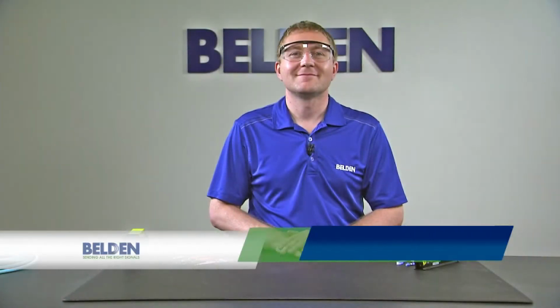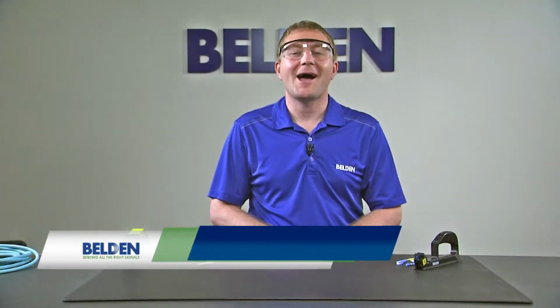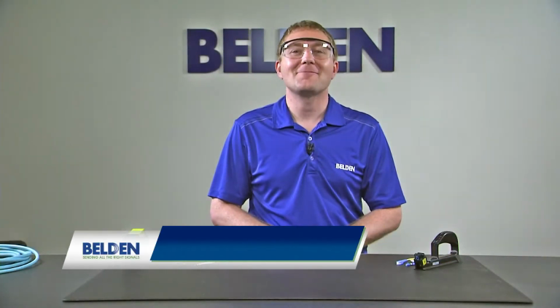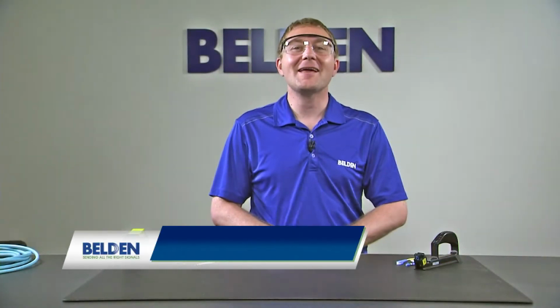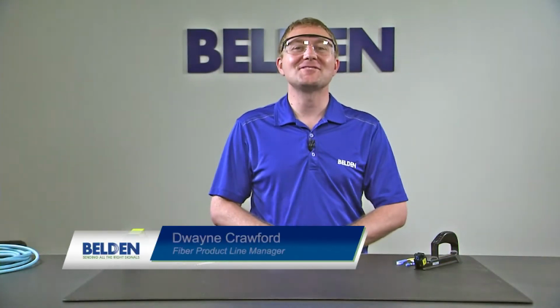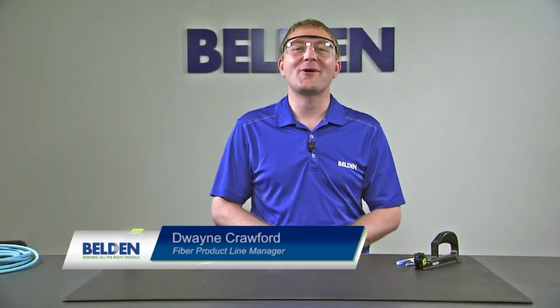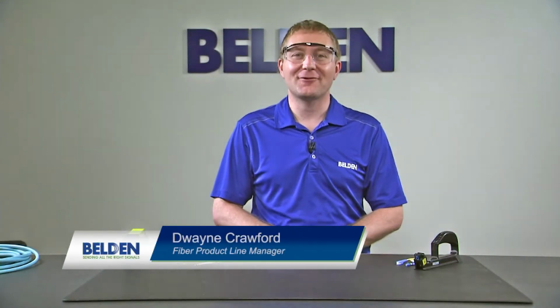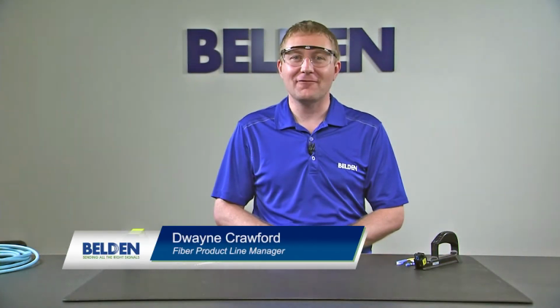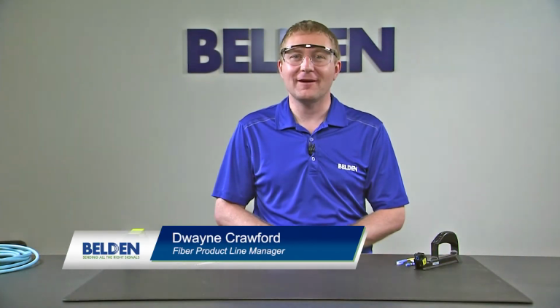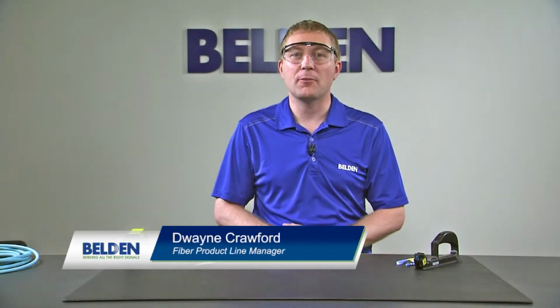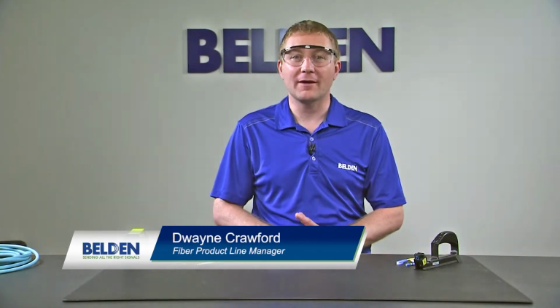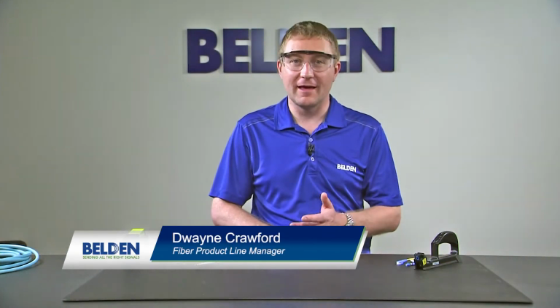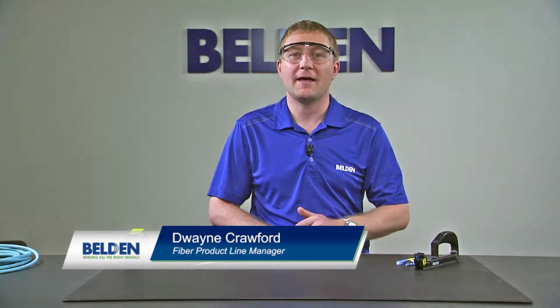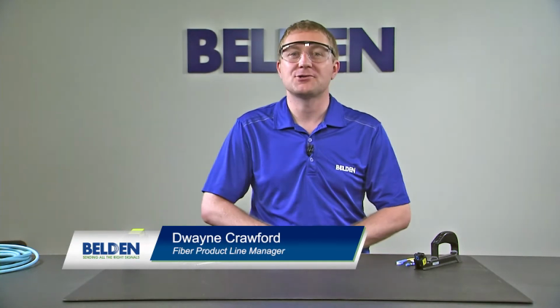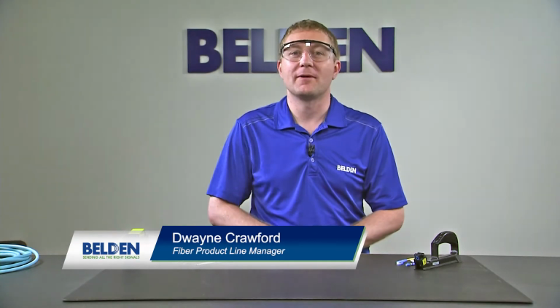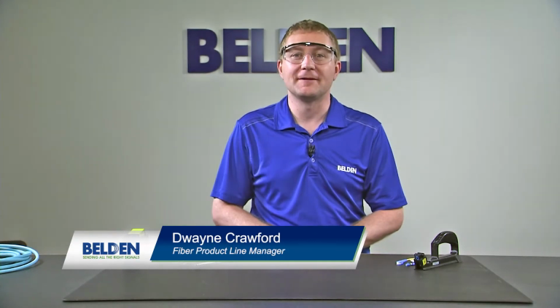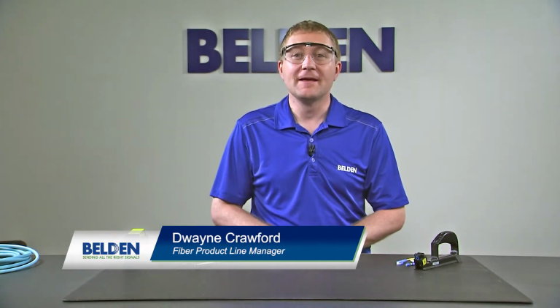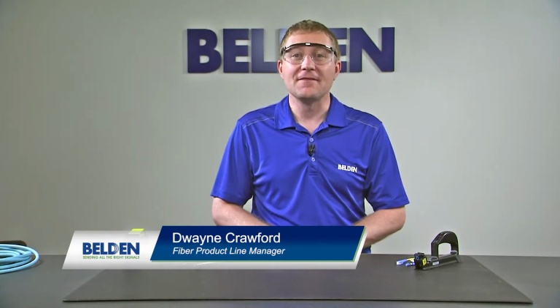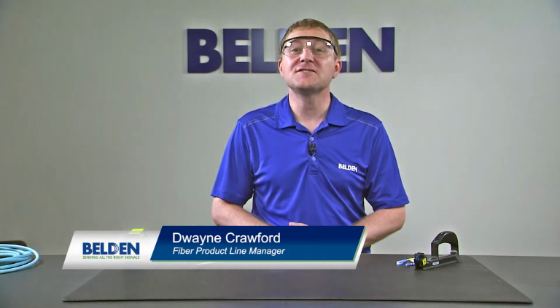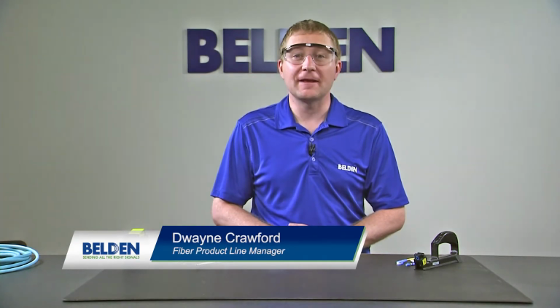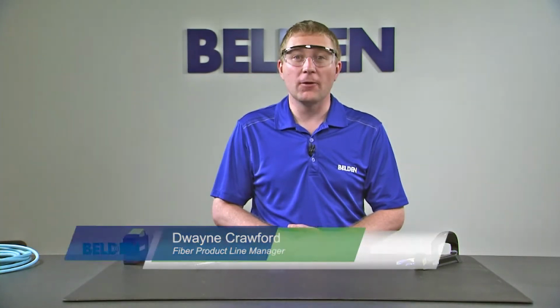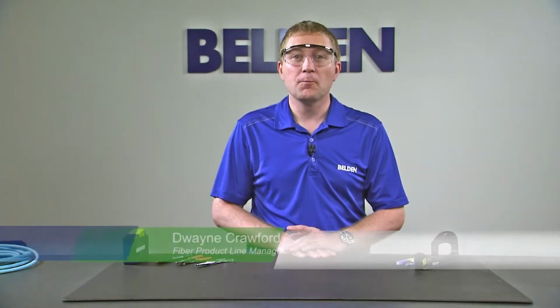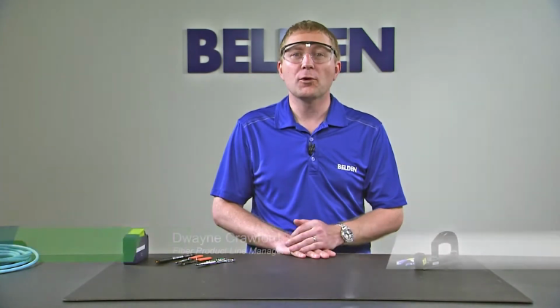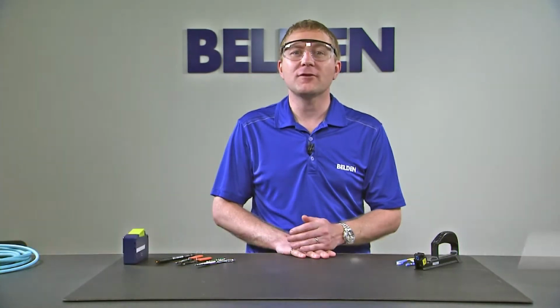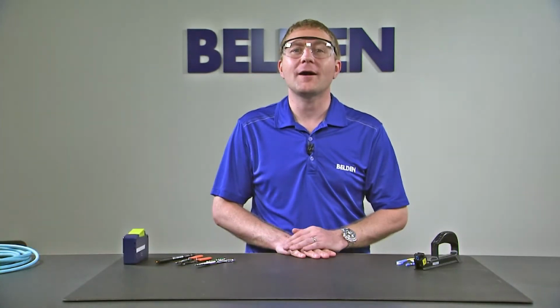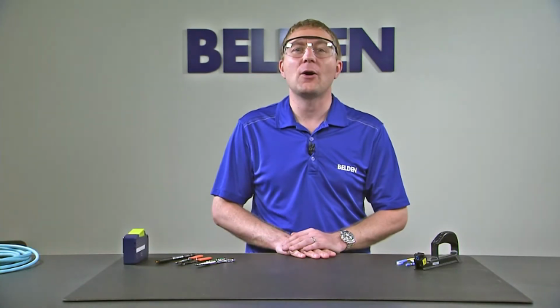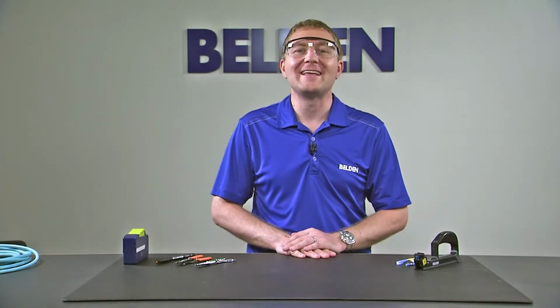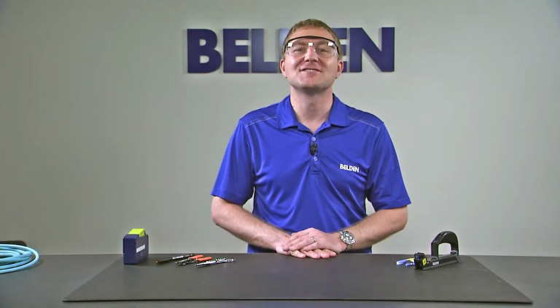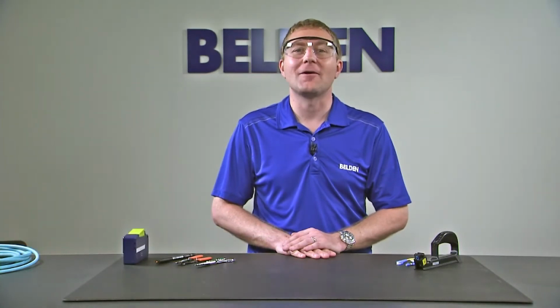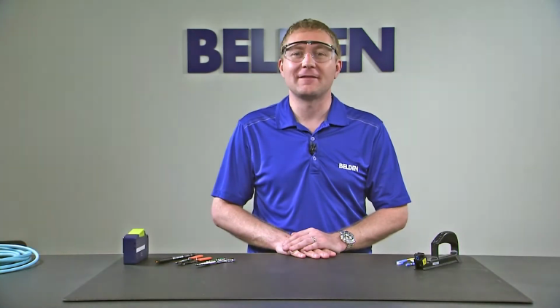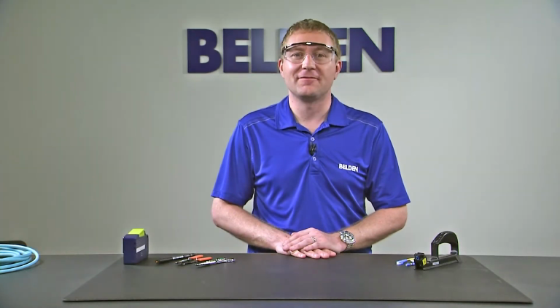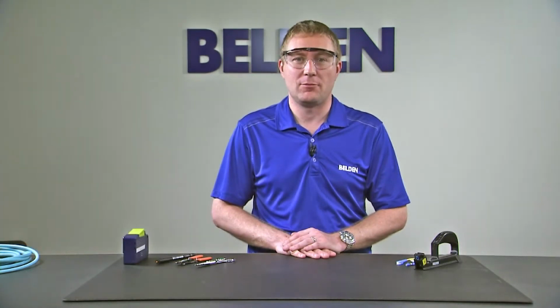Hi, my name is Dwayne Crawford and I'm the product line manager at Belden. In this video we're going to talk about installing the fiber.